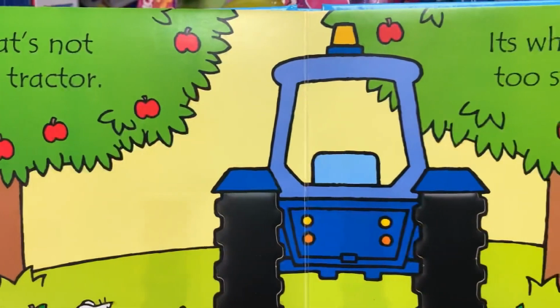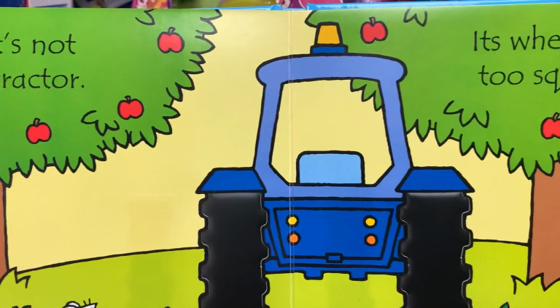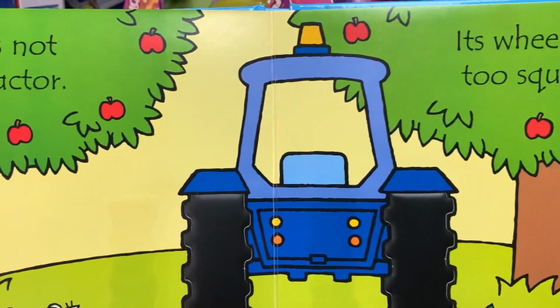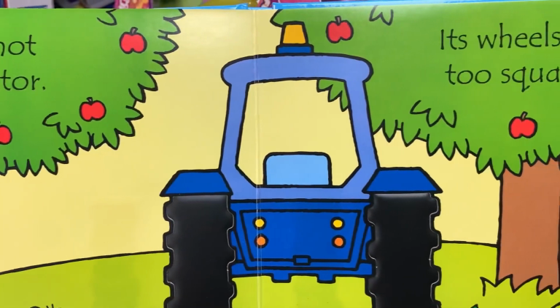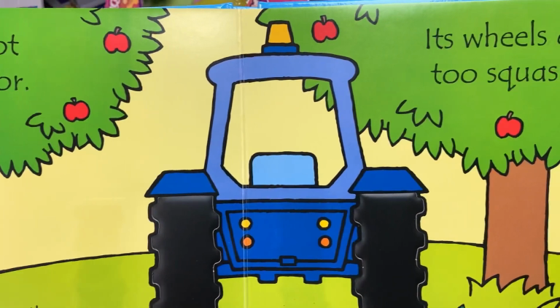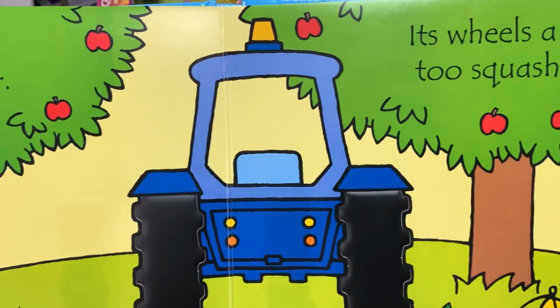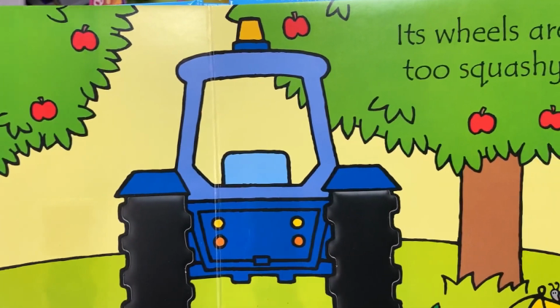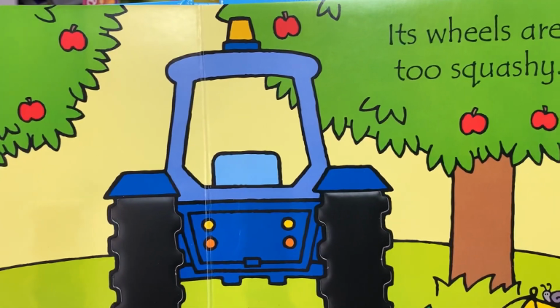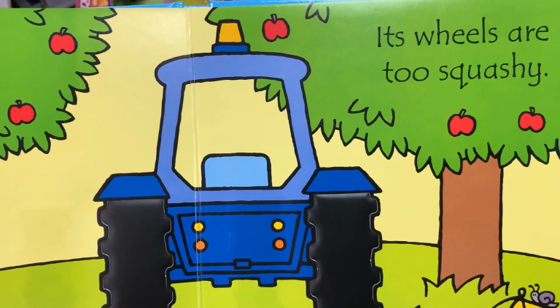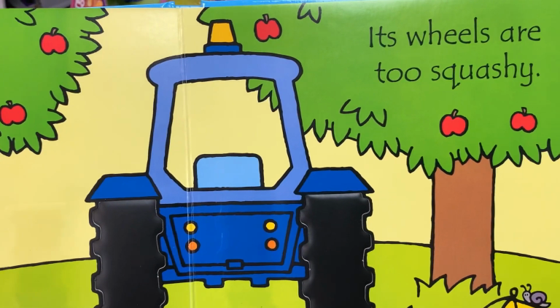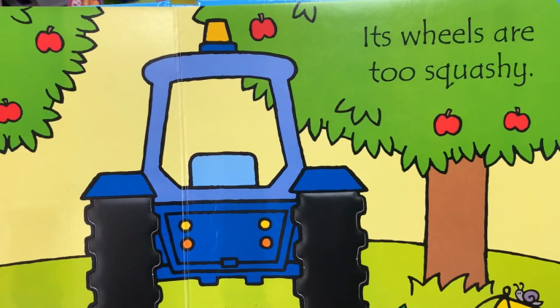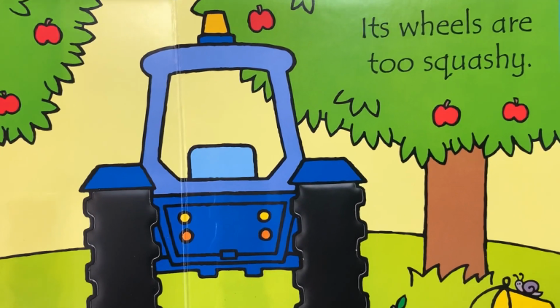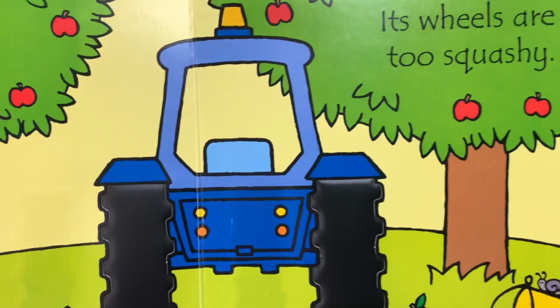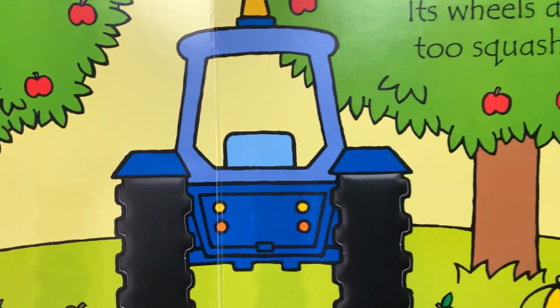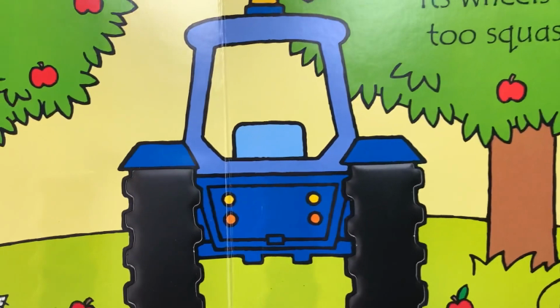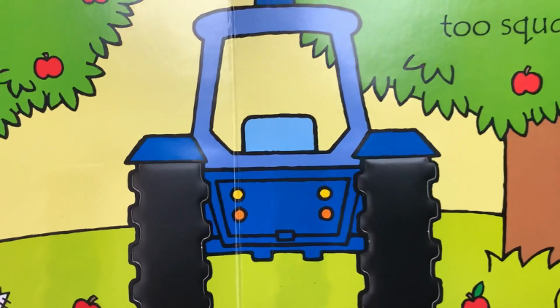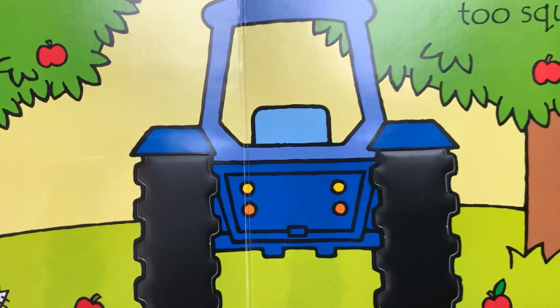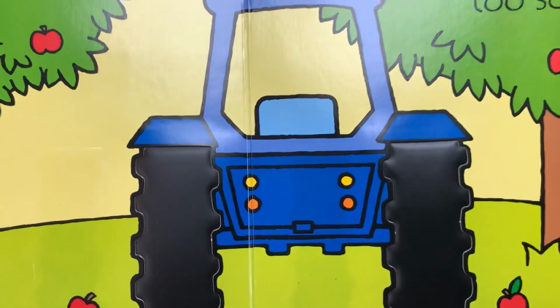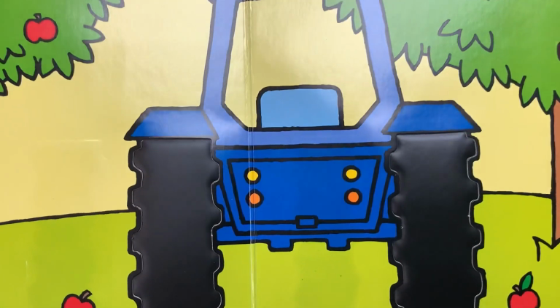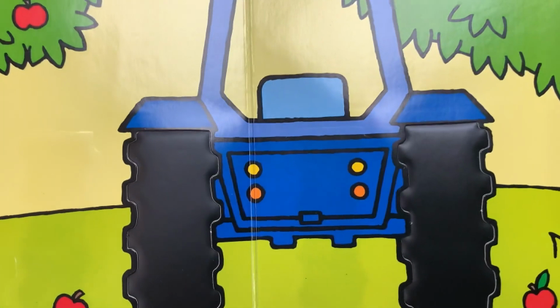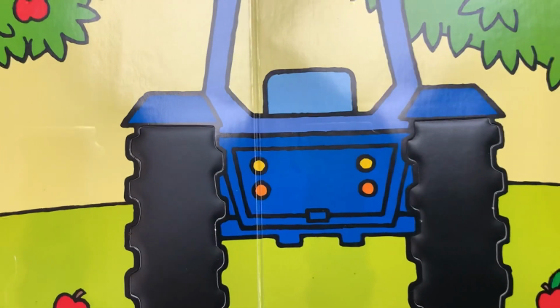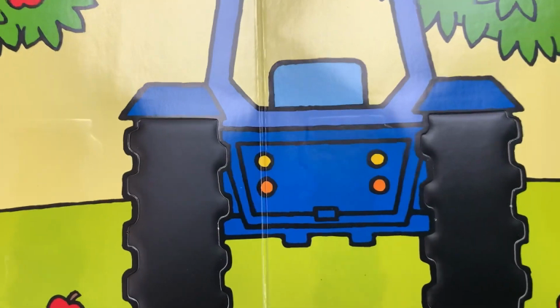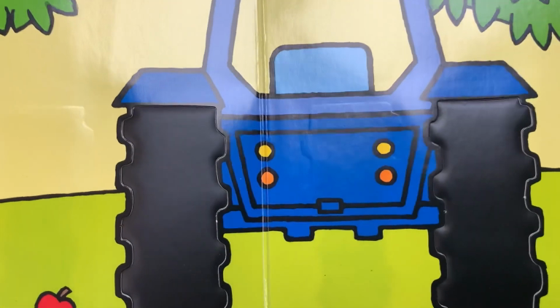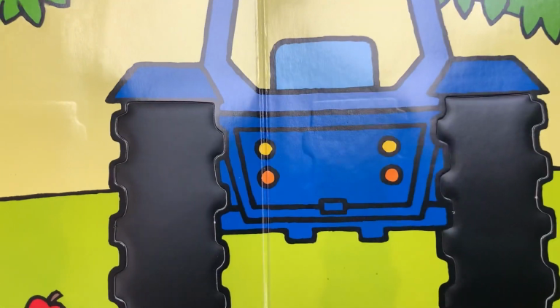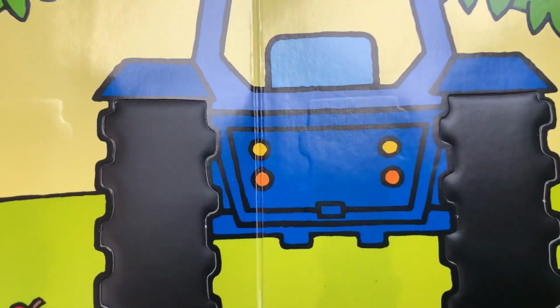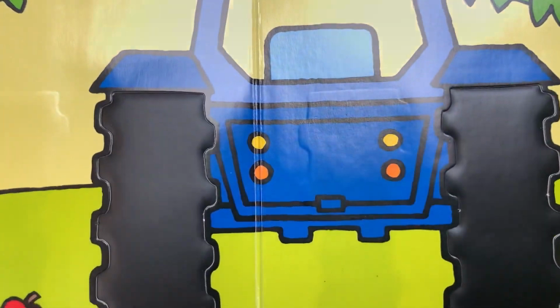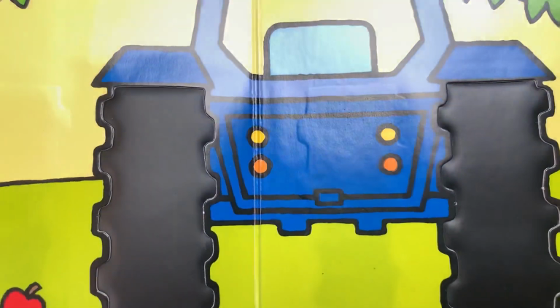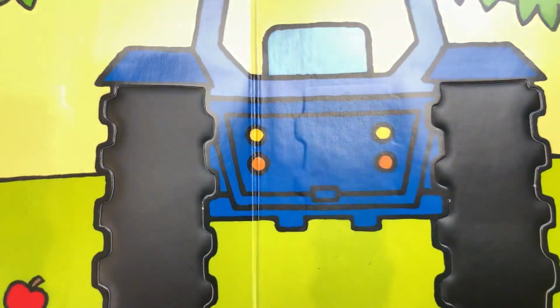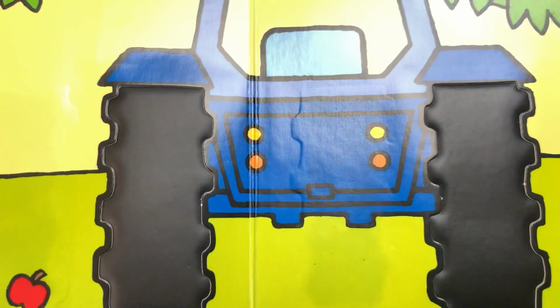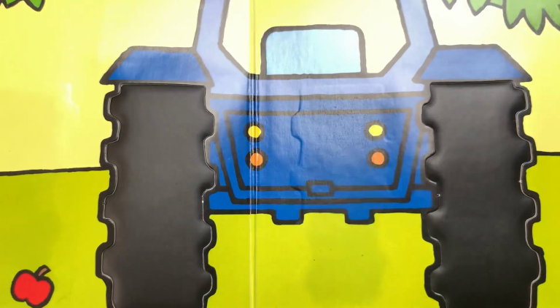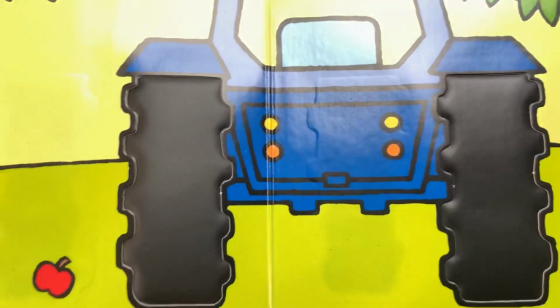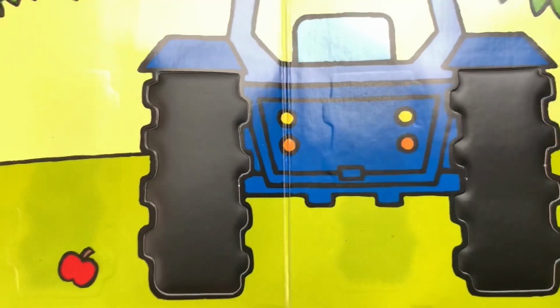That's not my tractor — its wheels are too squashy. Squashy wheels.